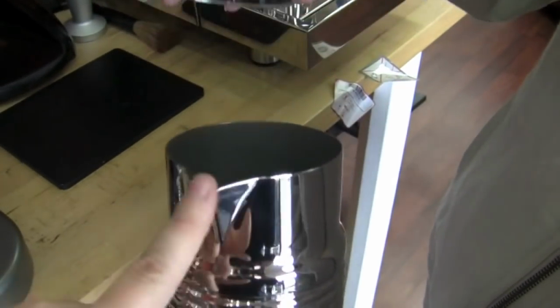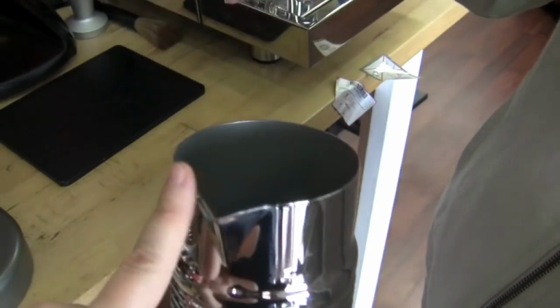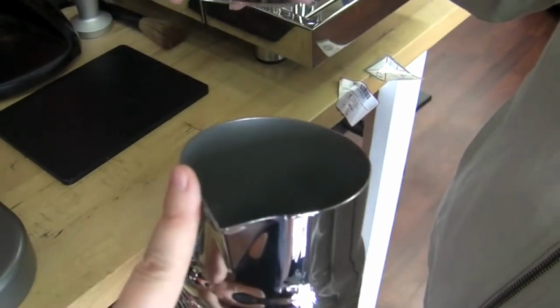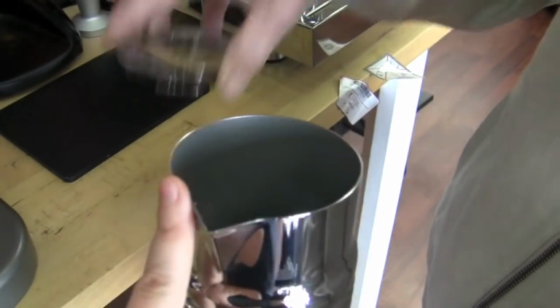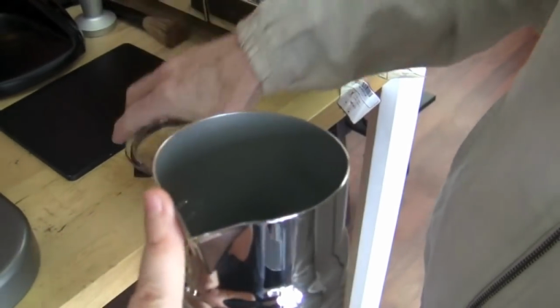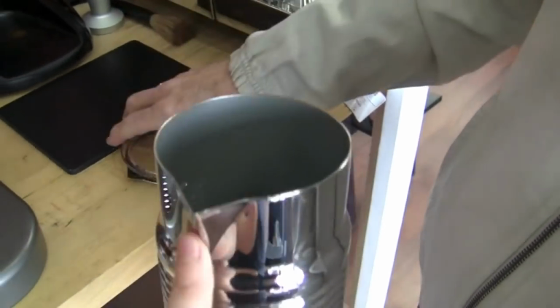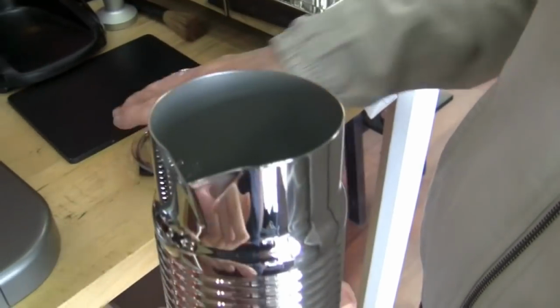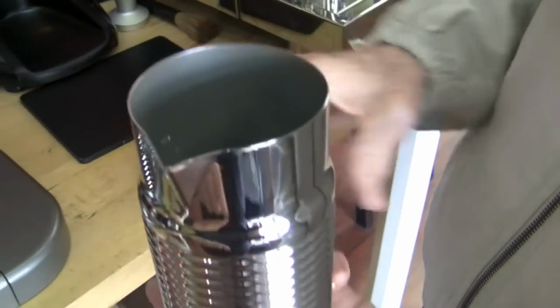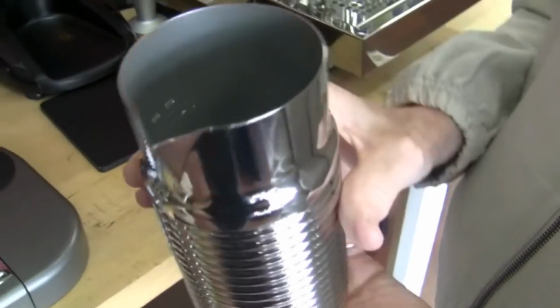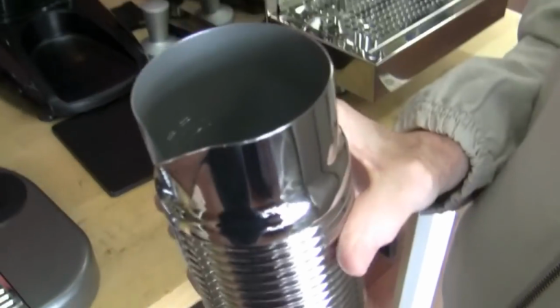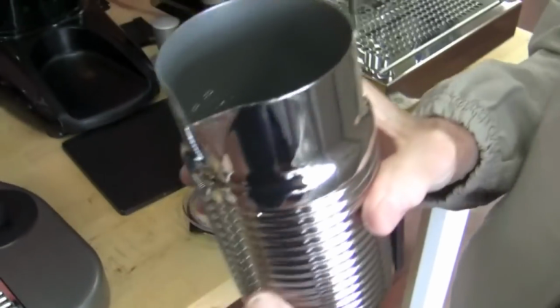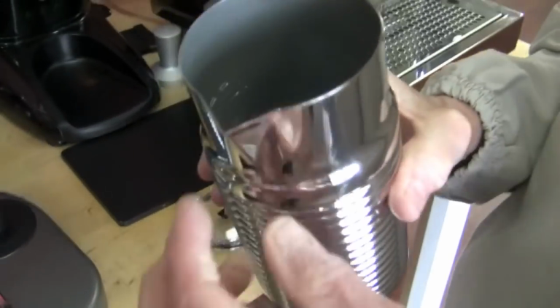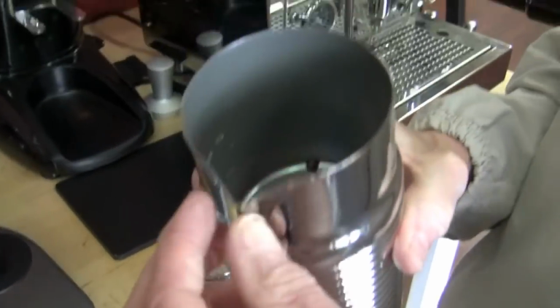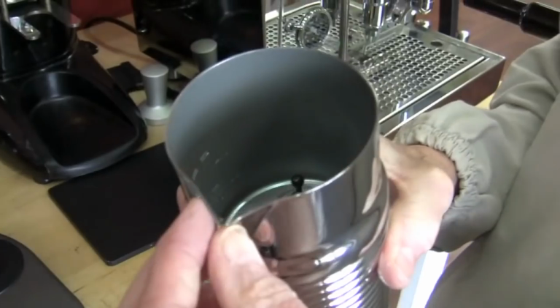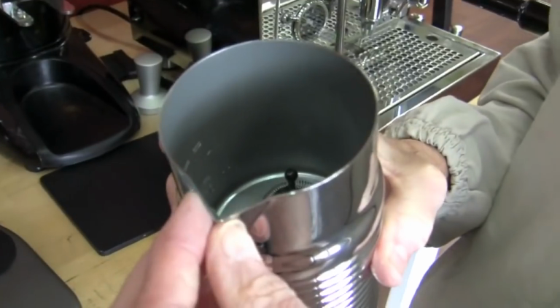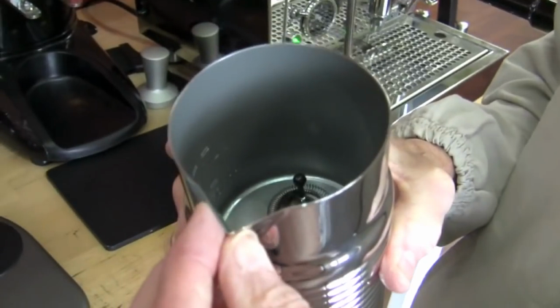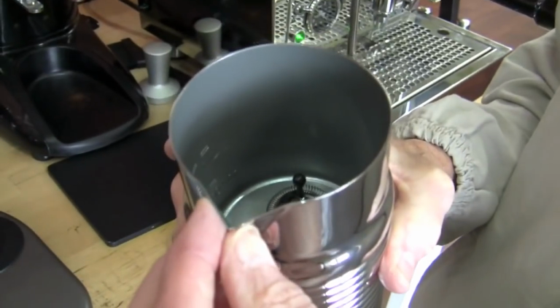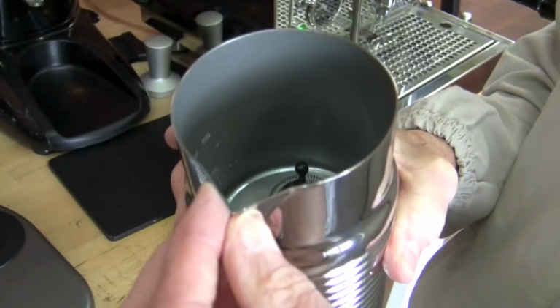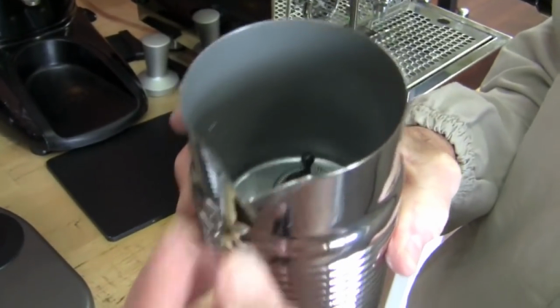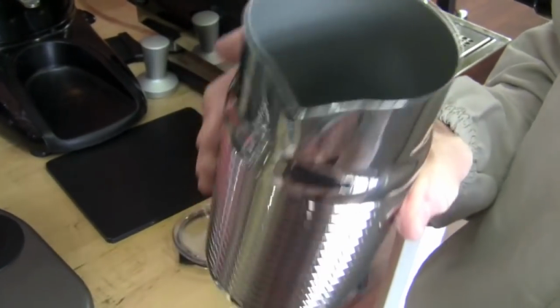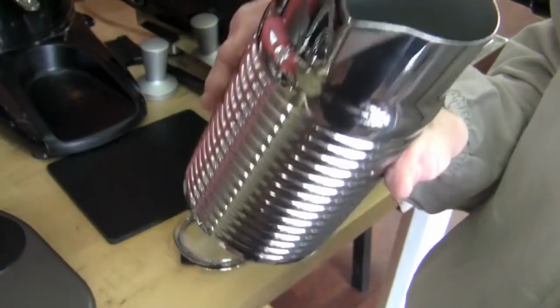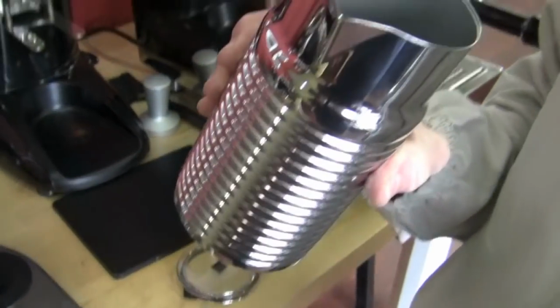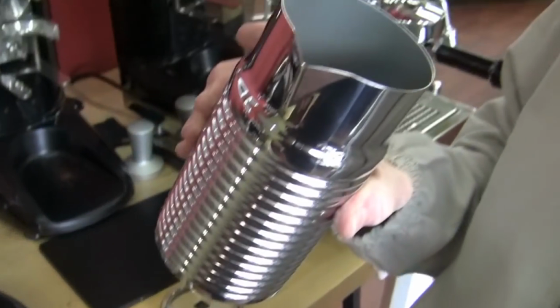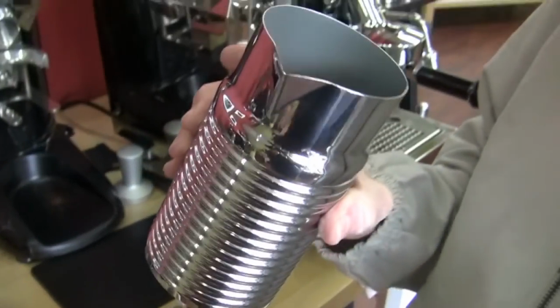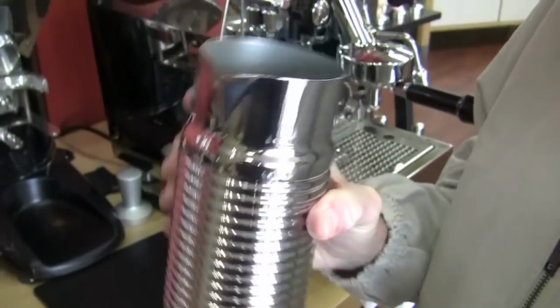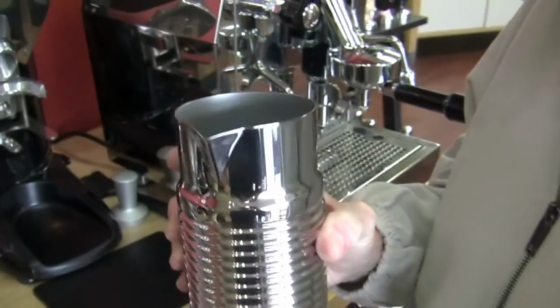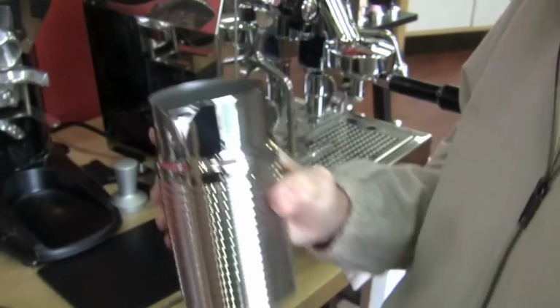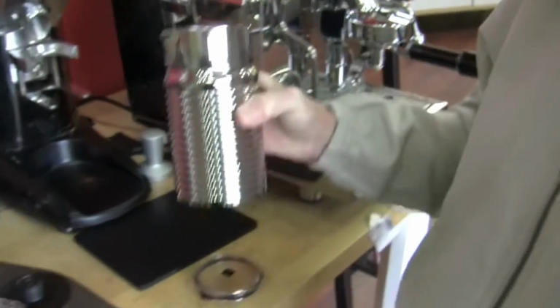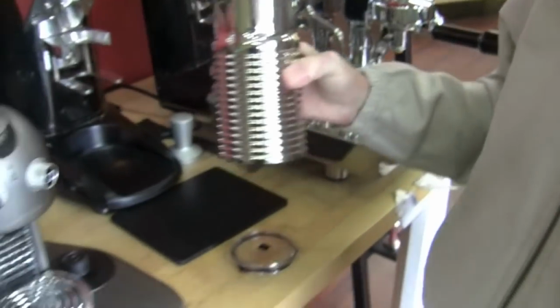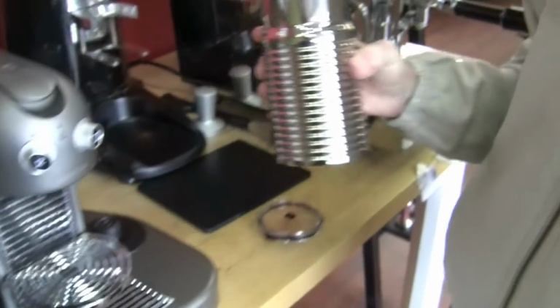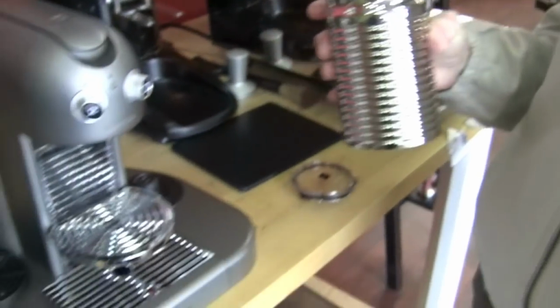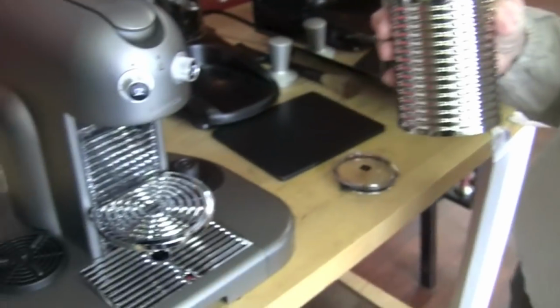Got to talk about the spout — it's going to spout. We're going to try some latte art.